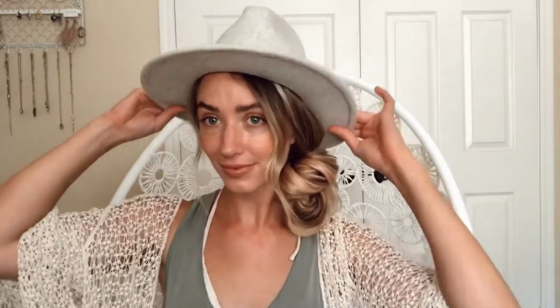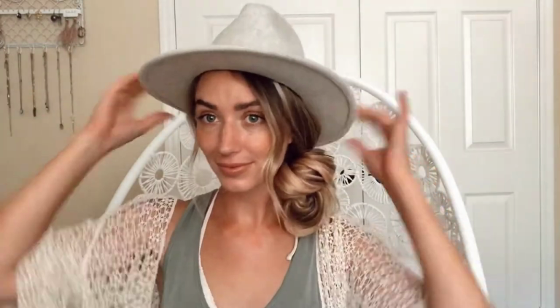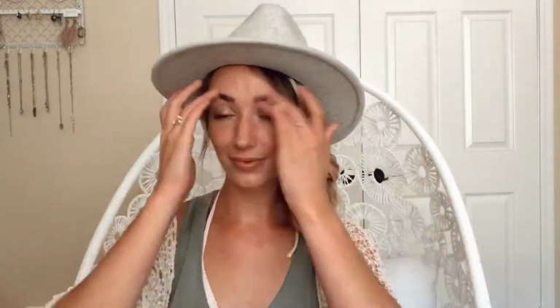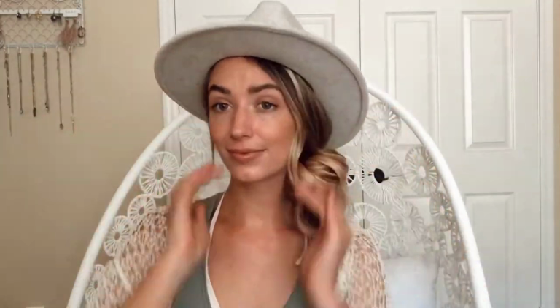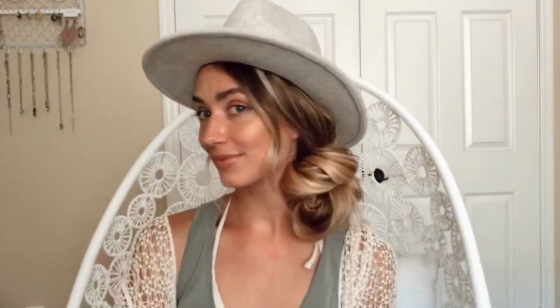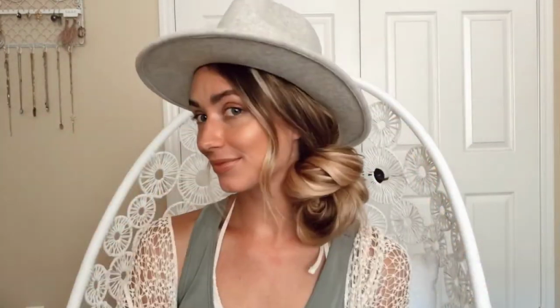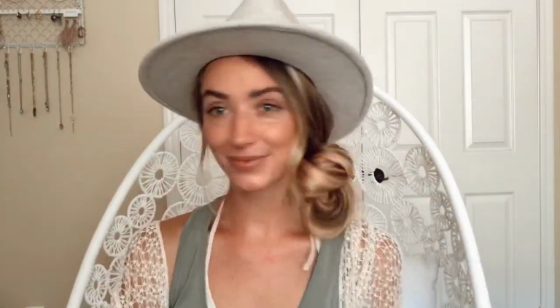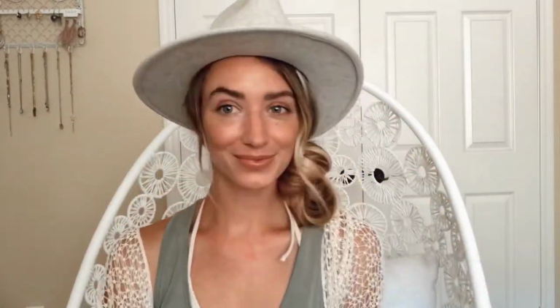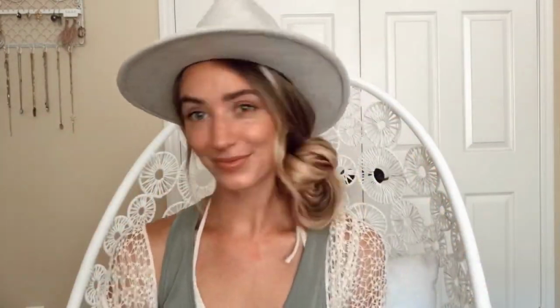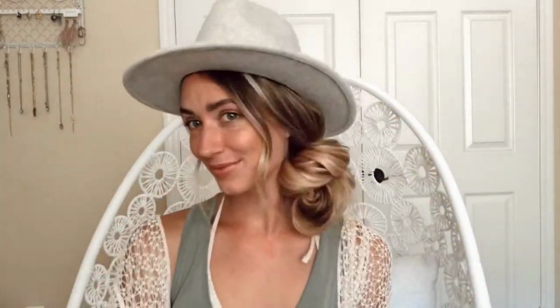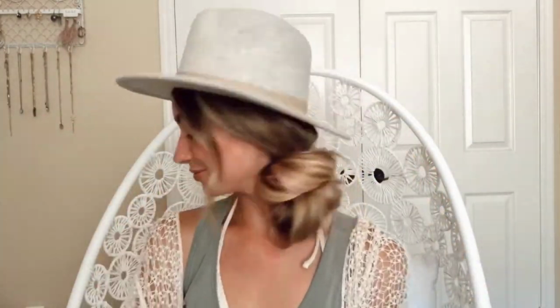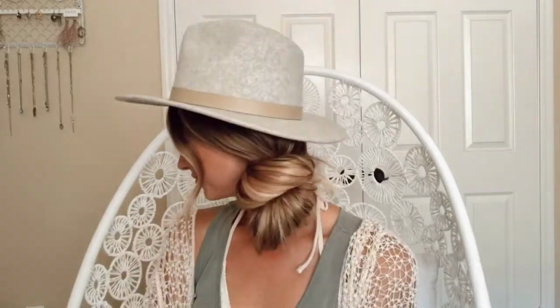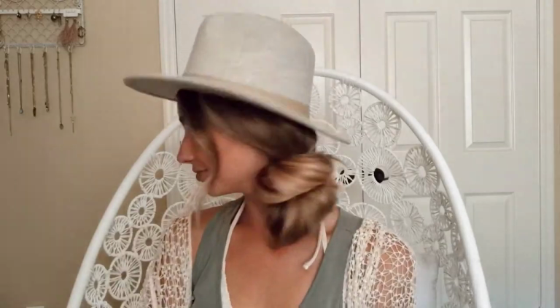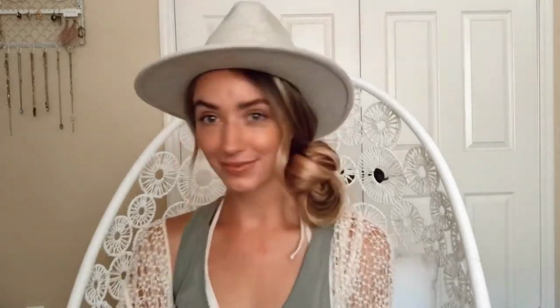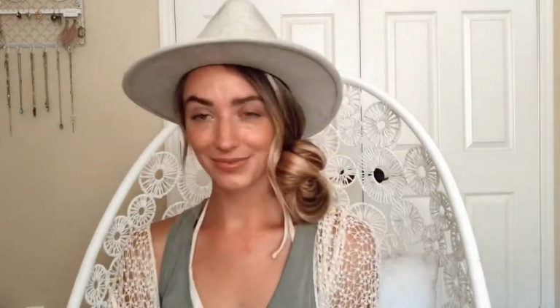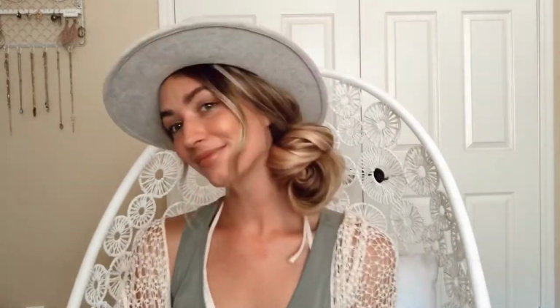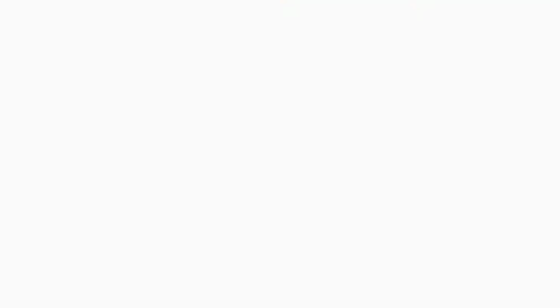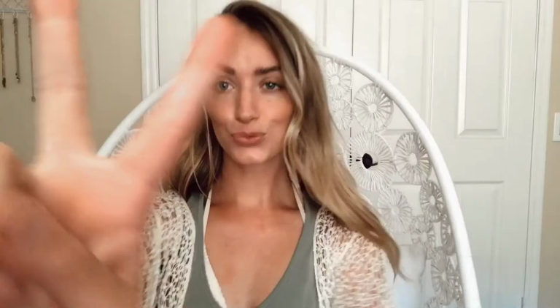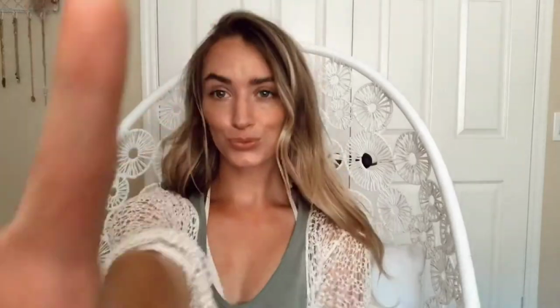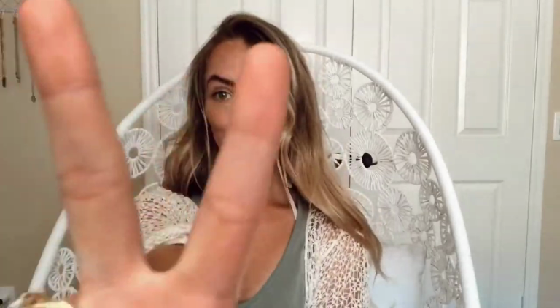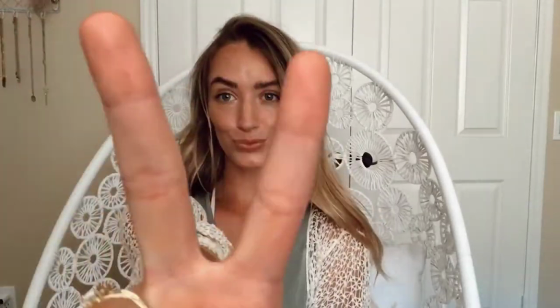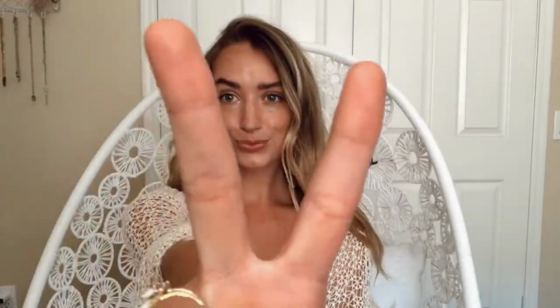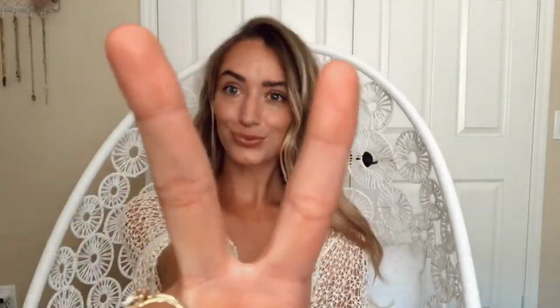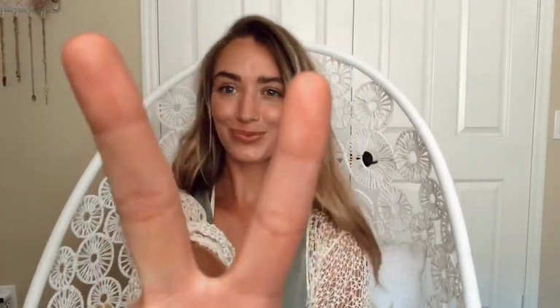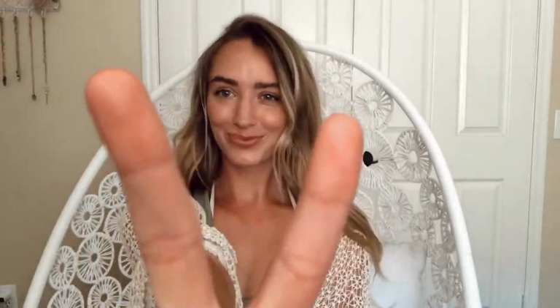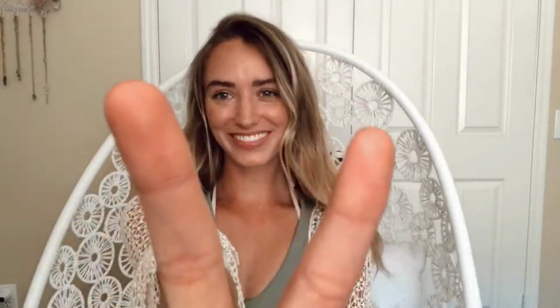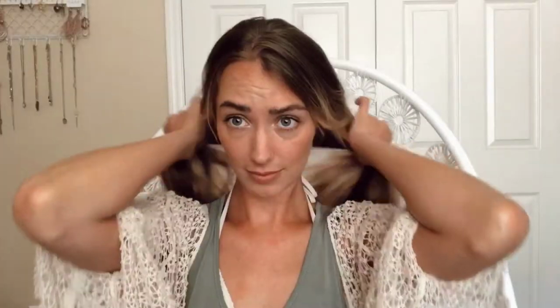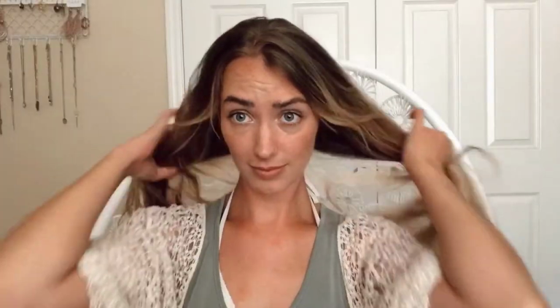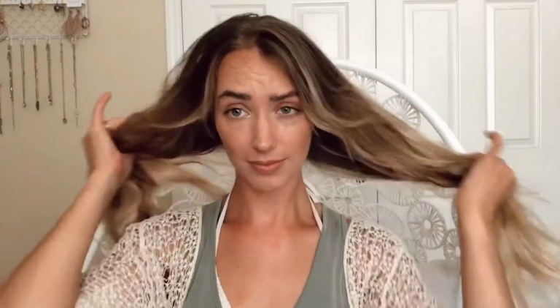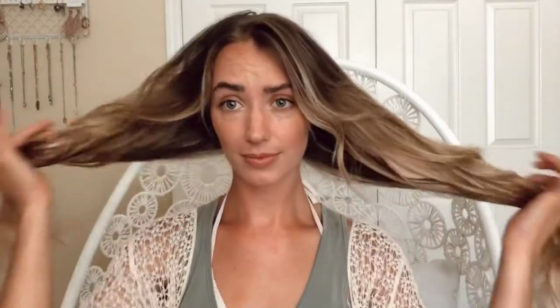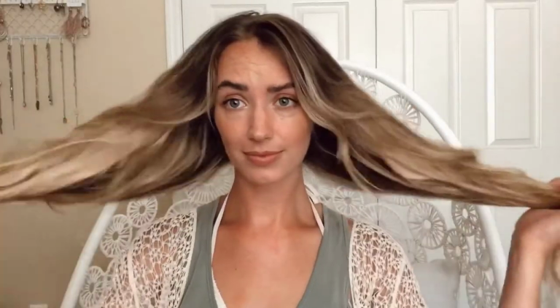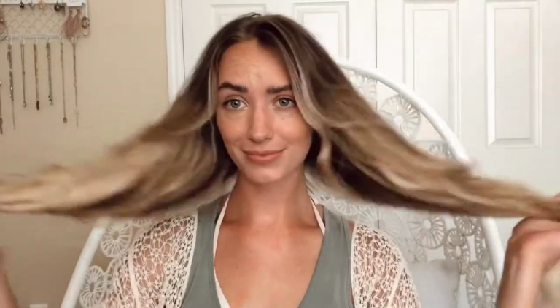Once you're all done, go ahead and add your hat — and voila, that is look one! For look two, we're gonna start by parting our hair right down the middle.